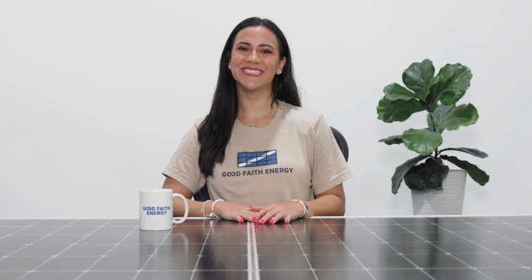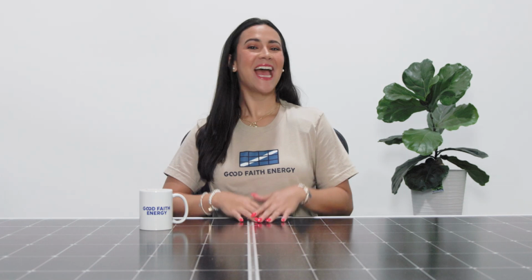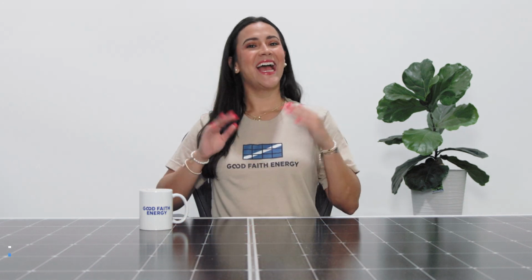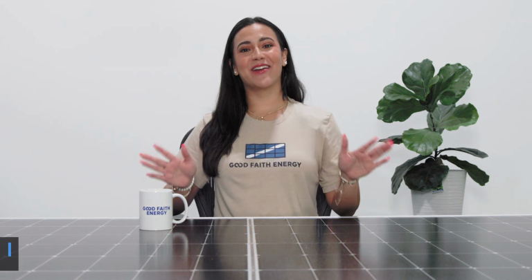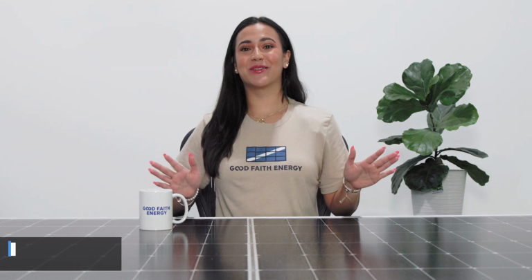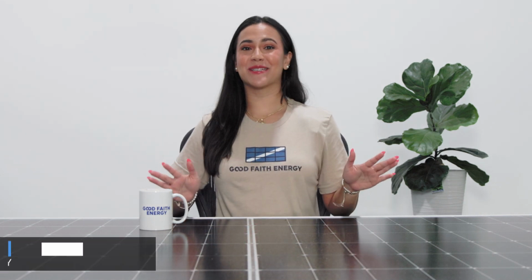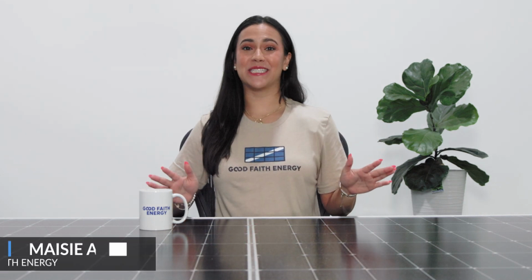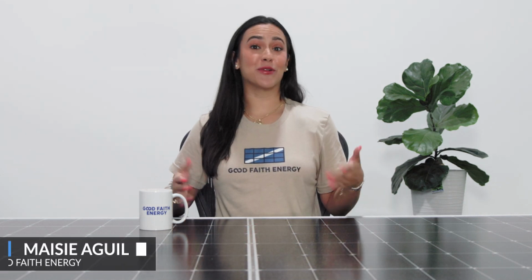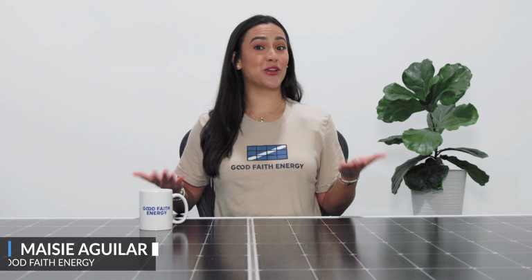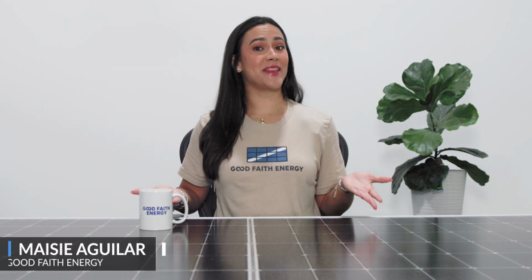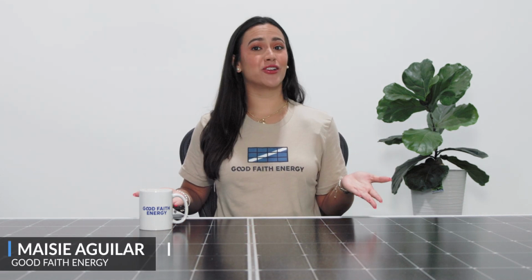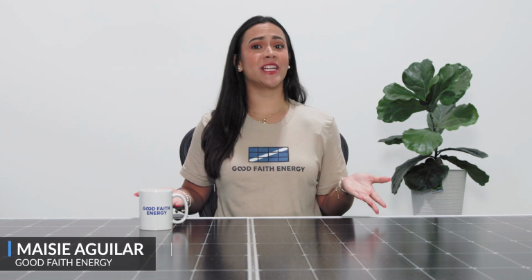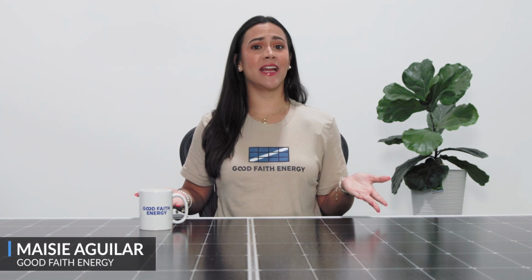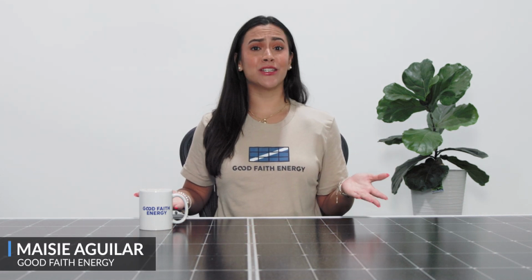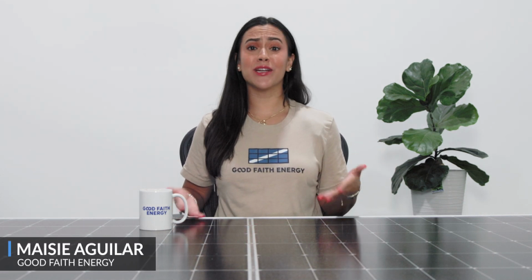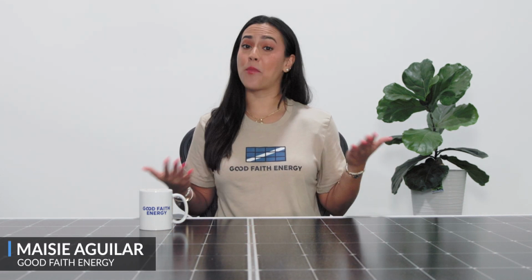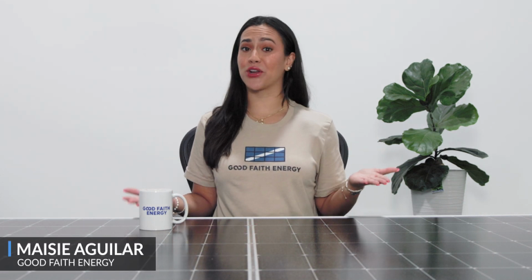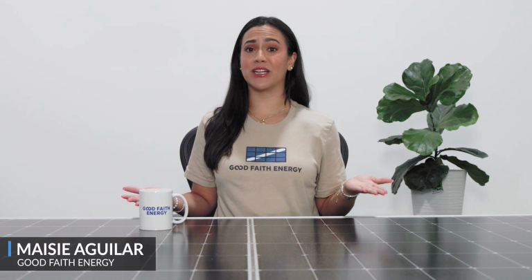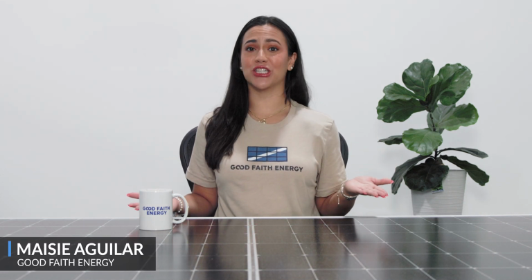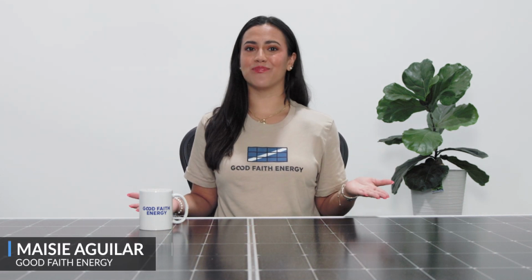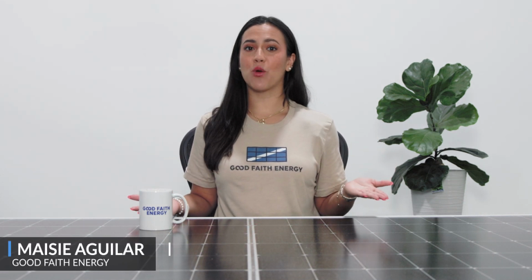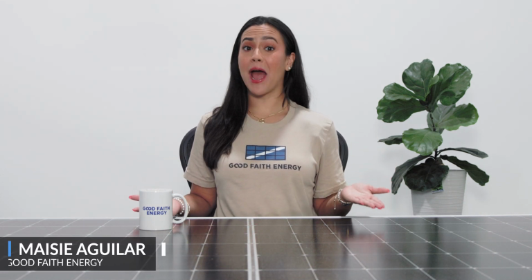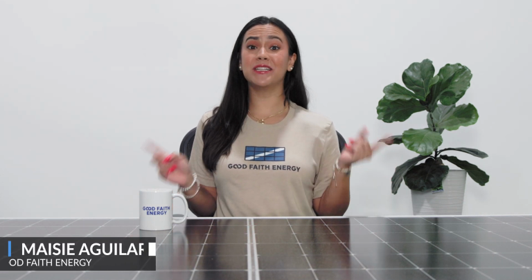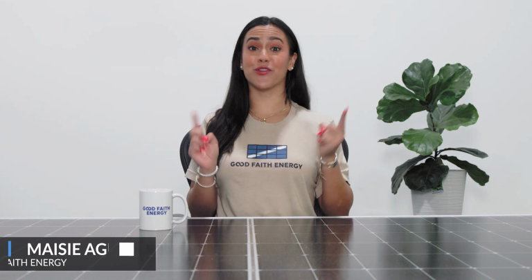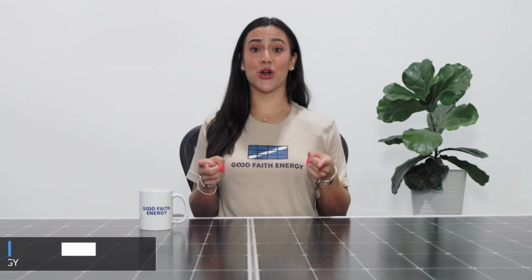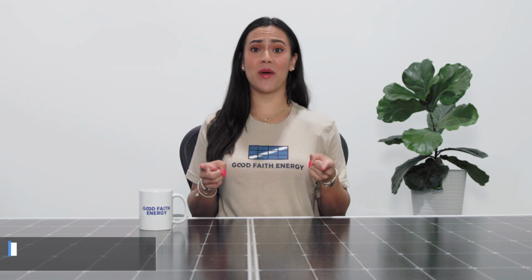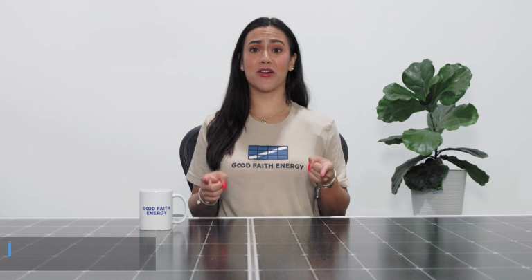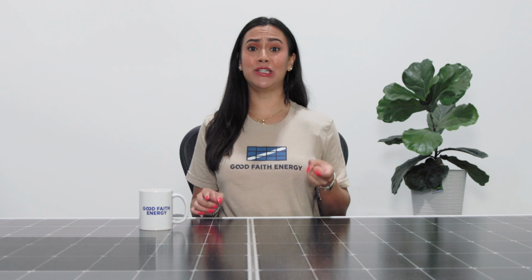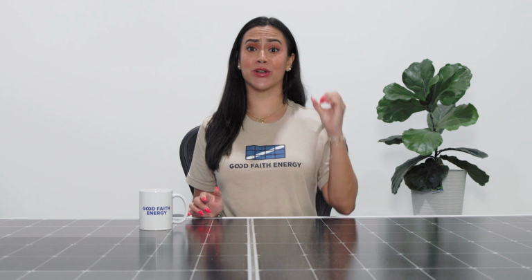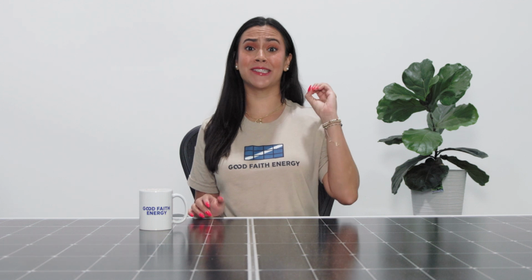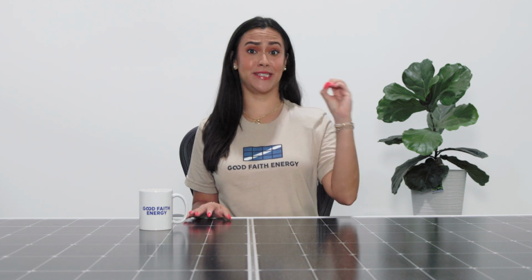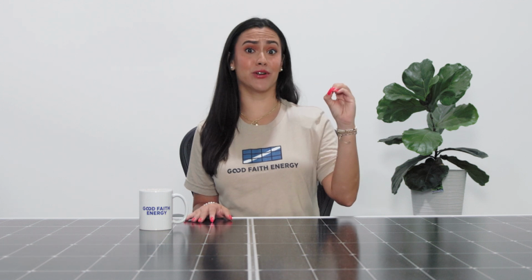Hey everyone, it's Macy from Good Faith Energy, answering an important question. What happens if your home battery drains to zero?